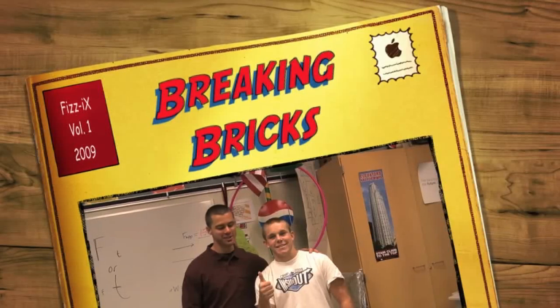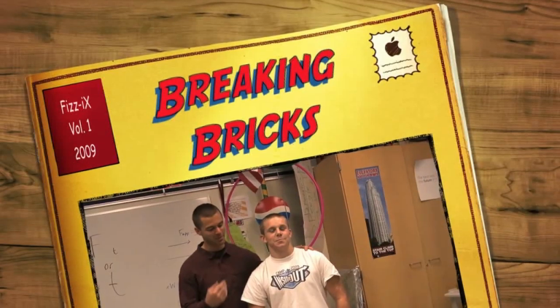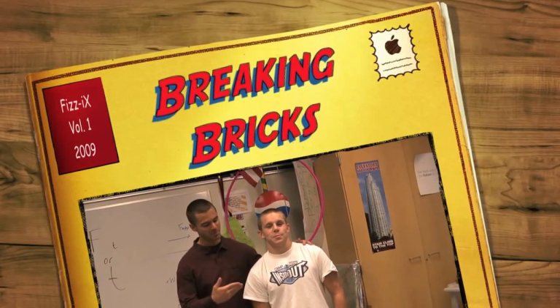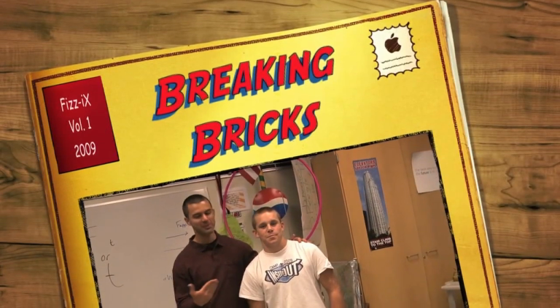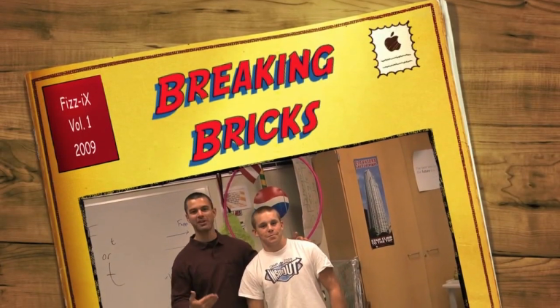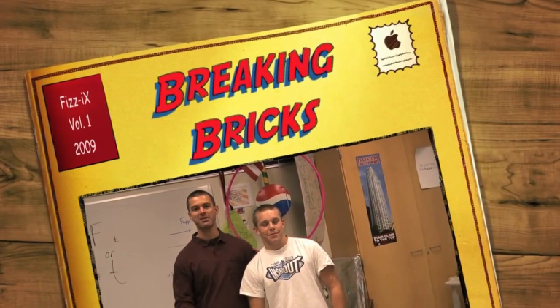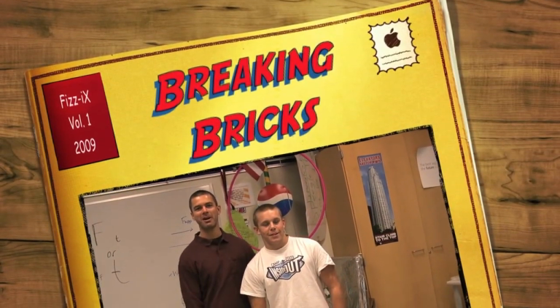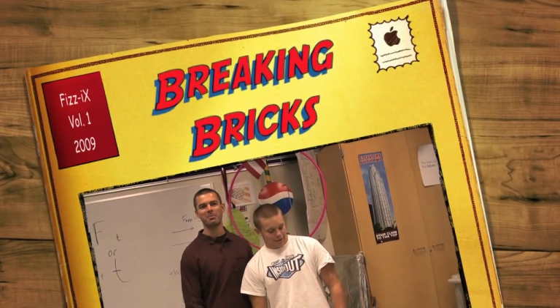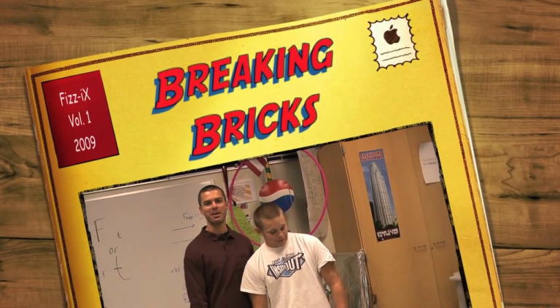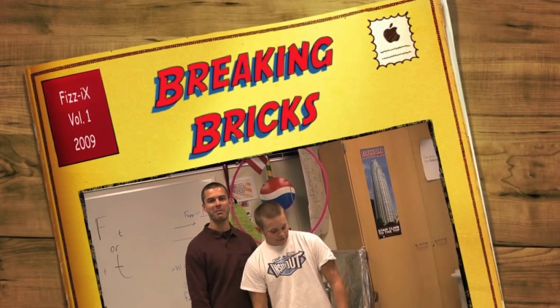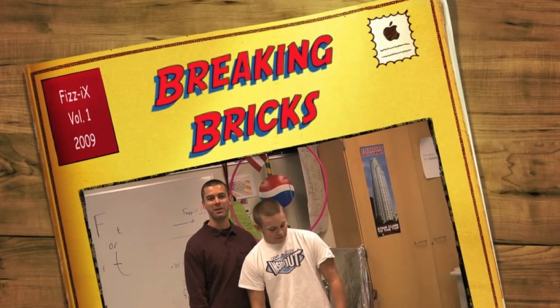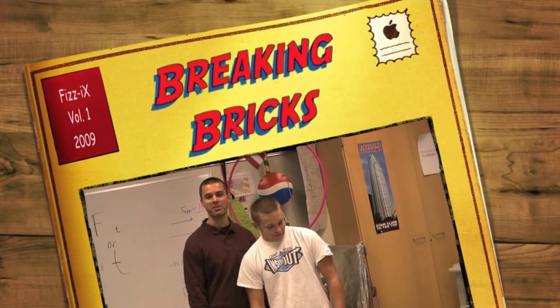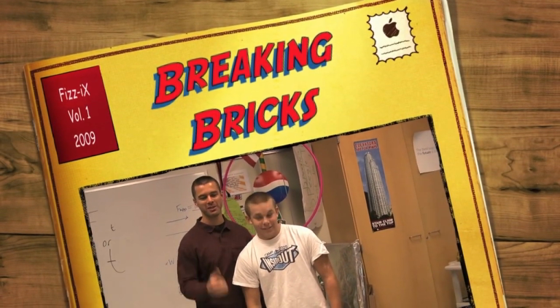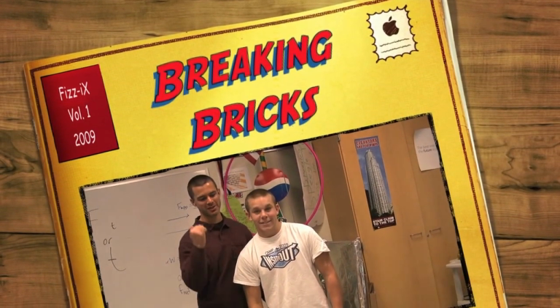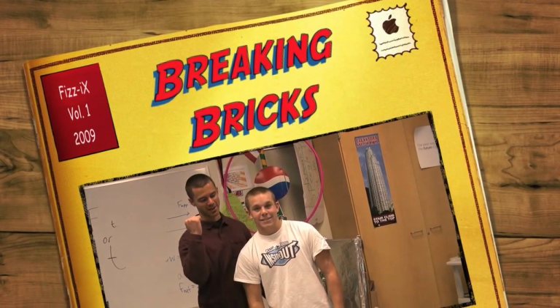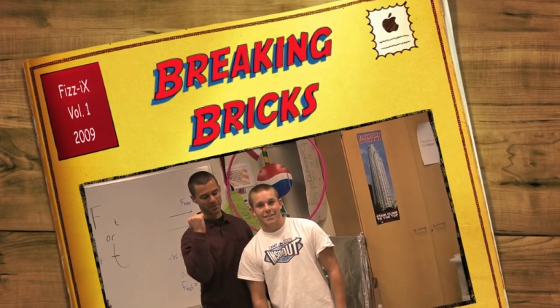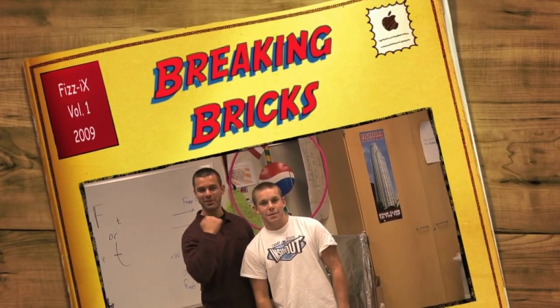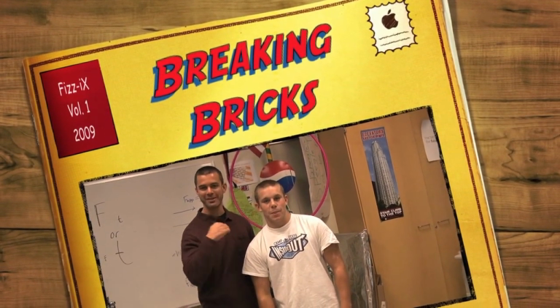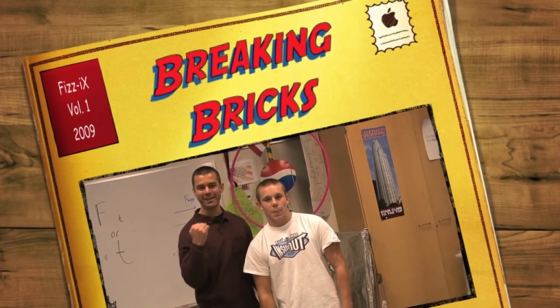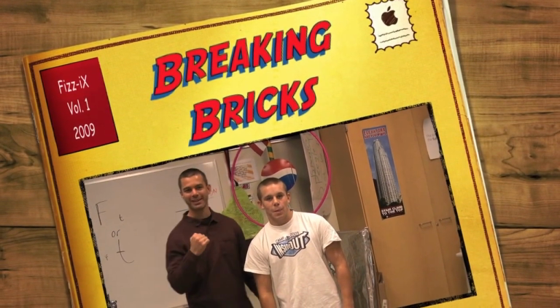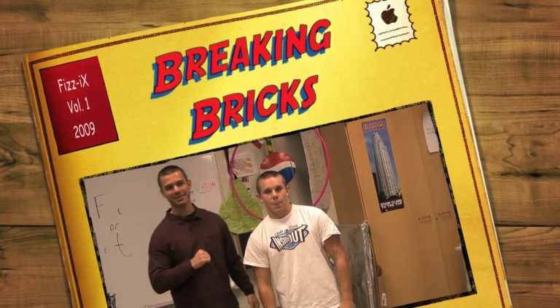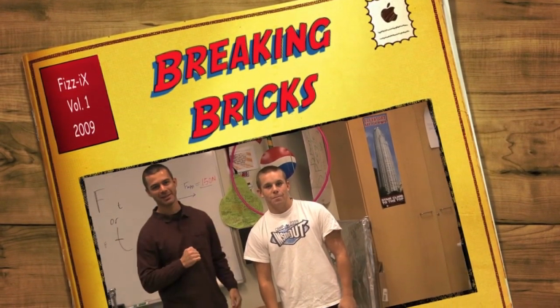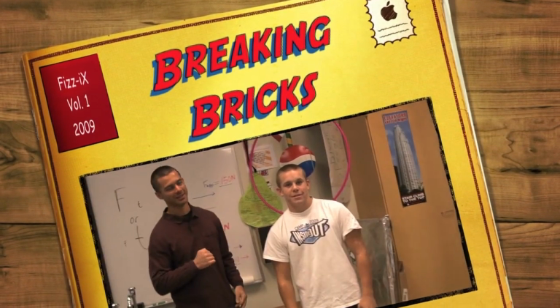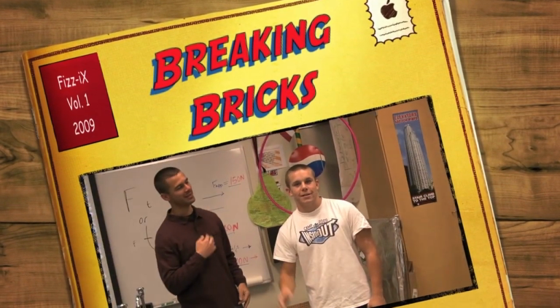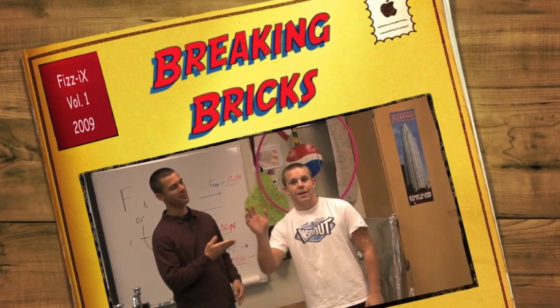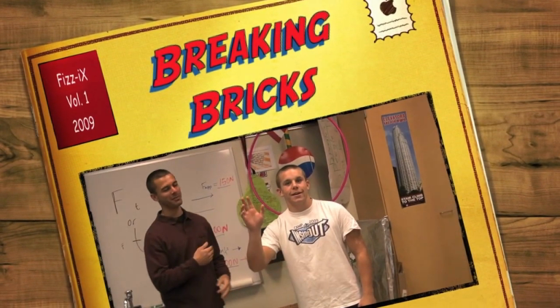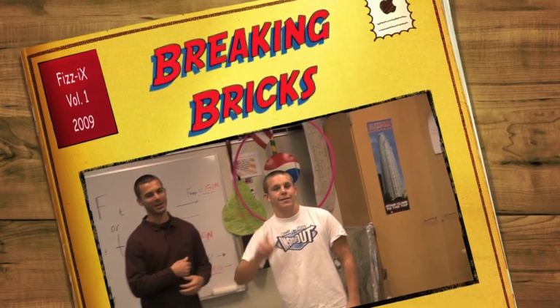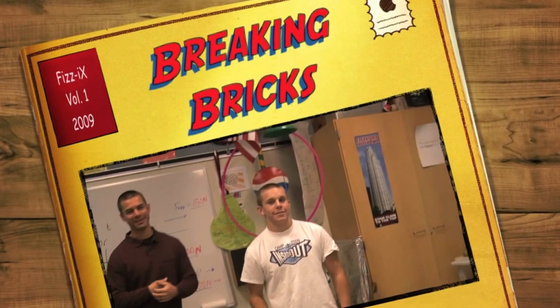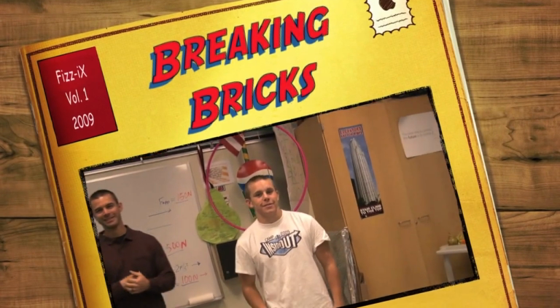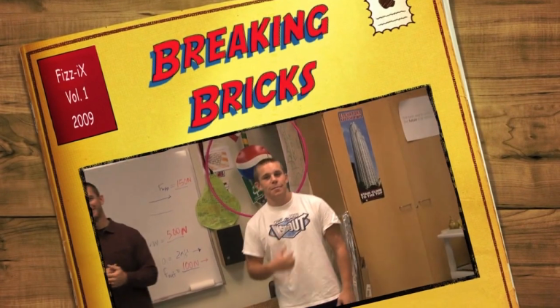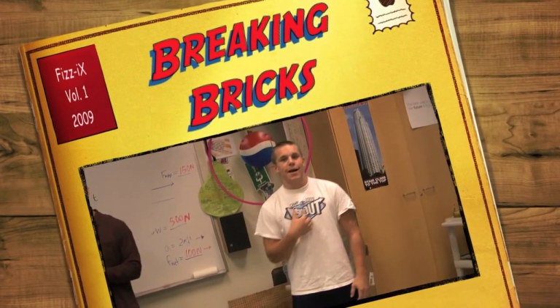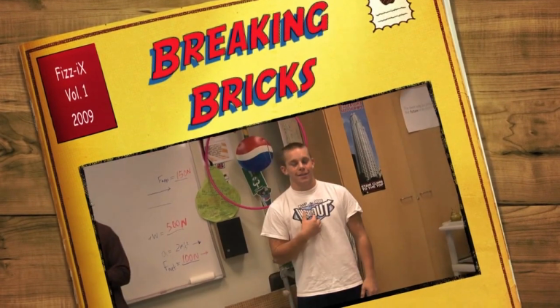He's going to tell us about breaking bricks with his elbow and his hands. Go for it, Matt. I'm Matt.